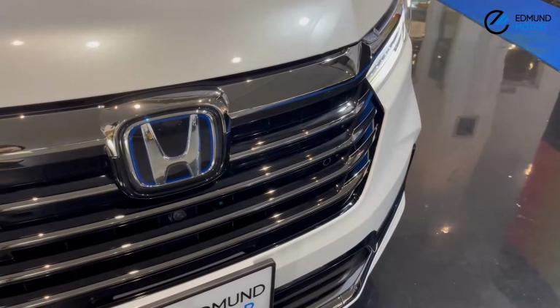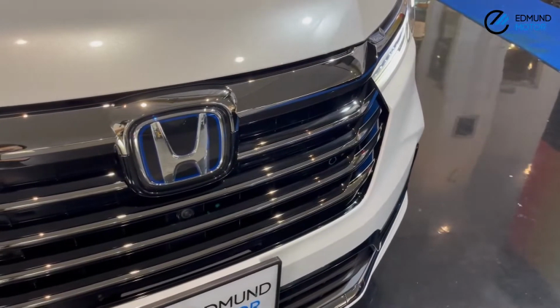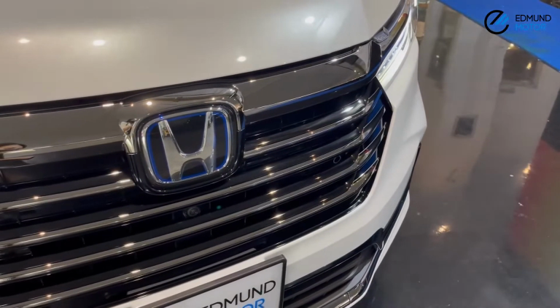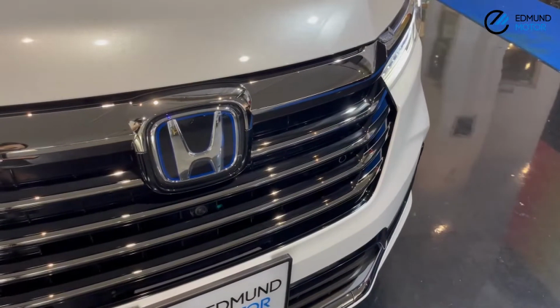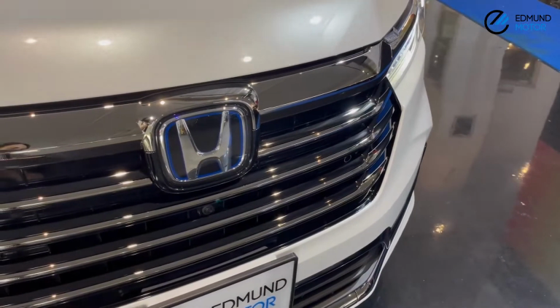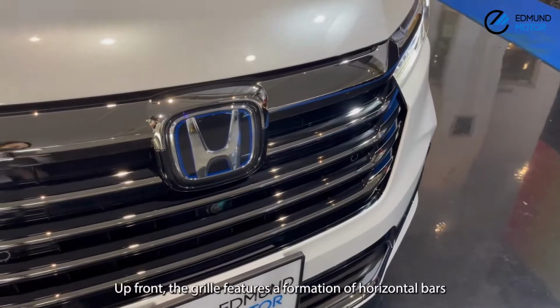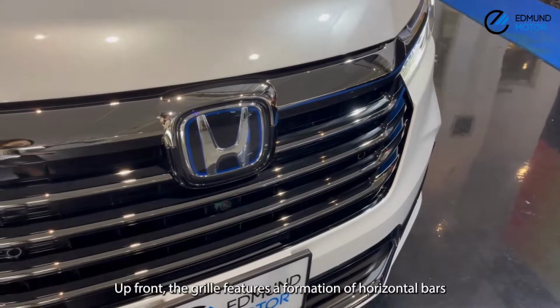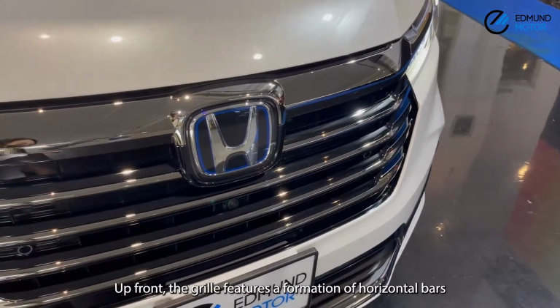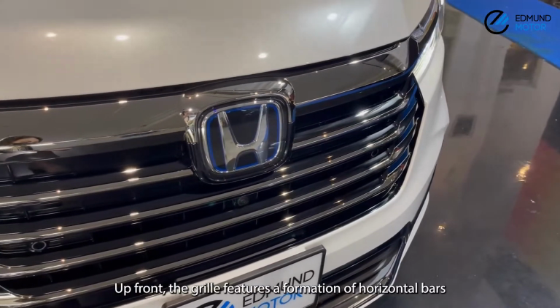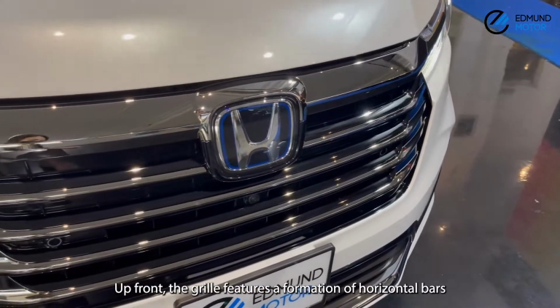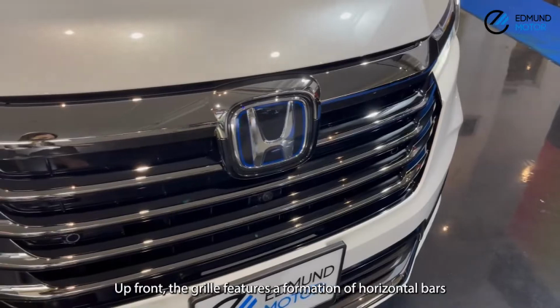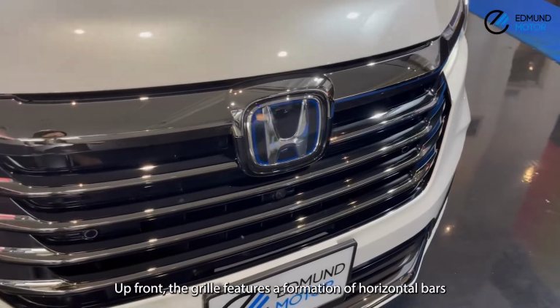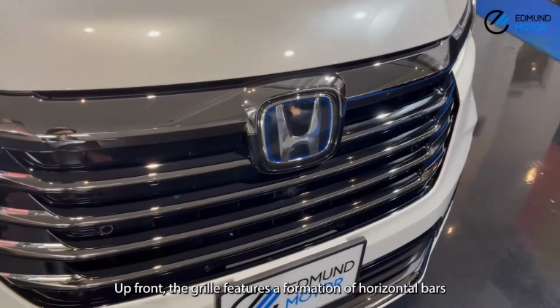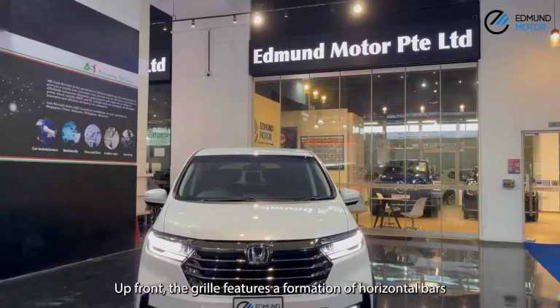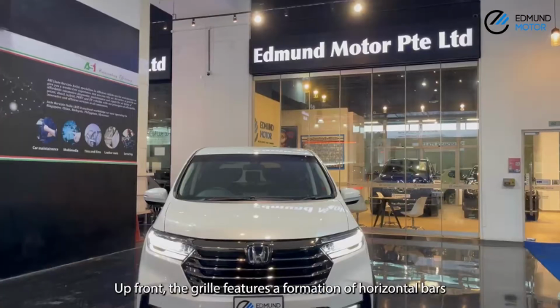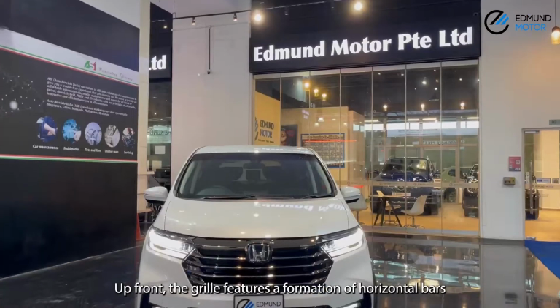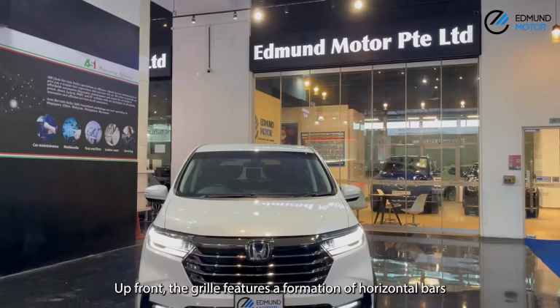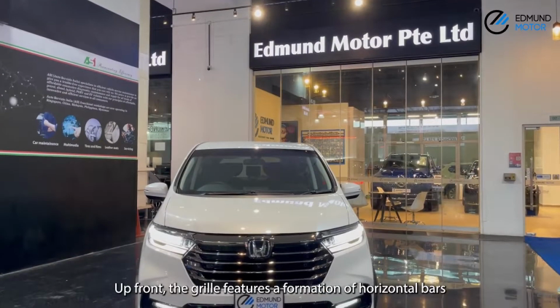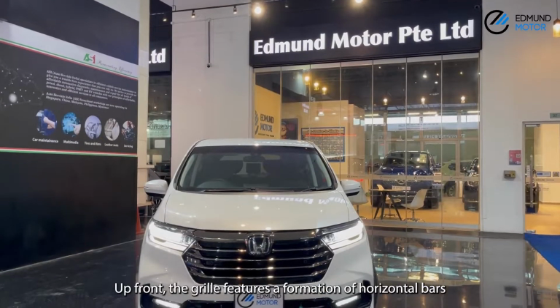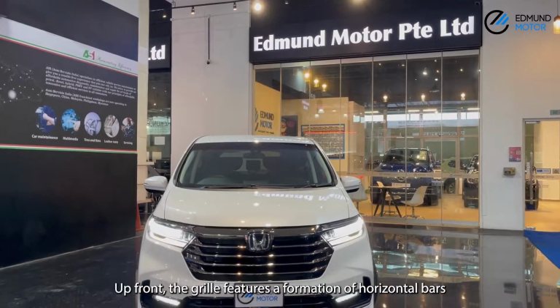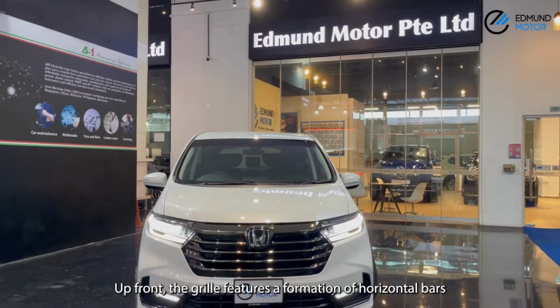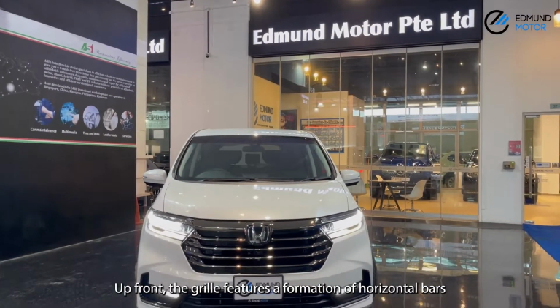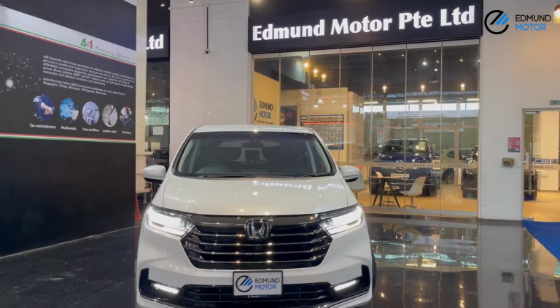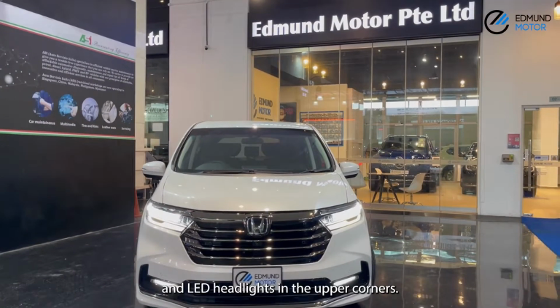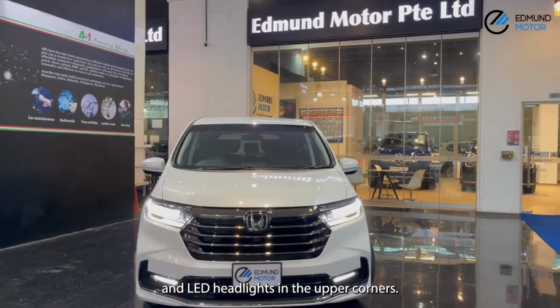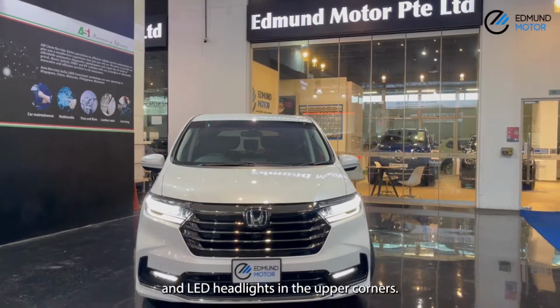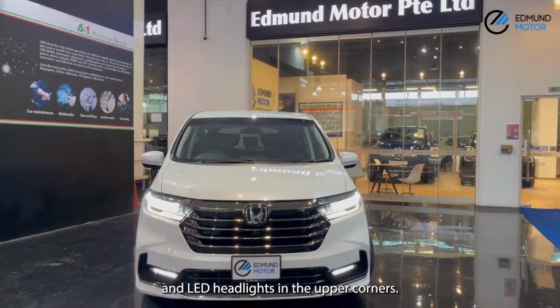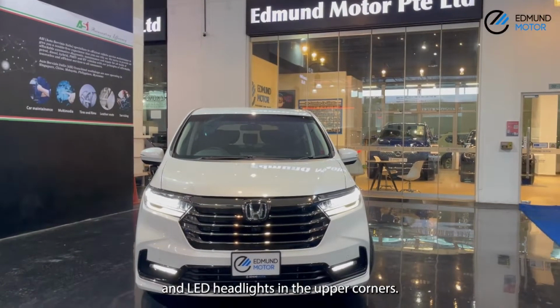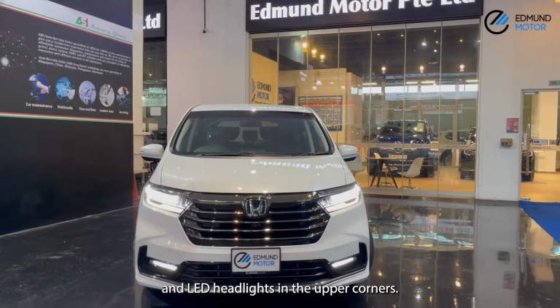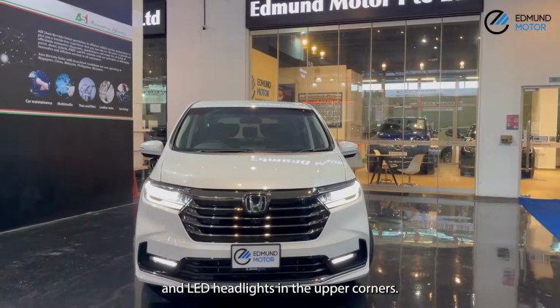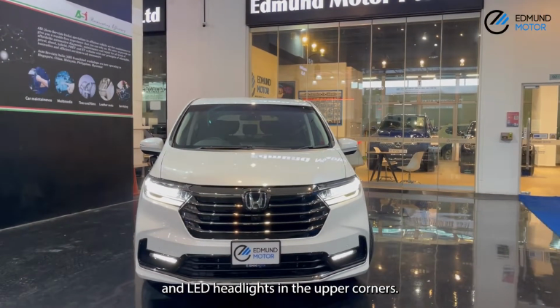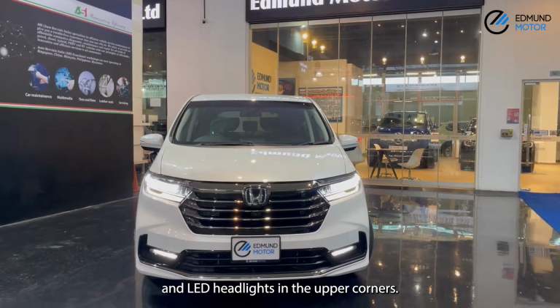Up front, the grille features a formation of horizontal bars and LED headlights in the upper corner.